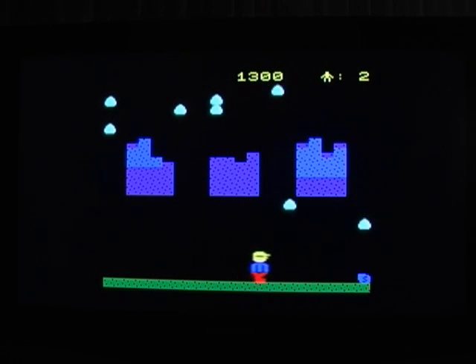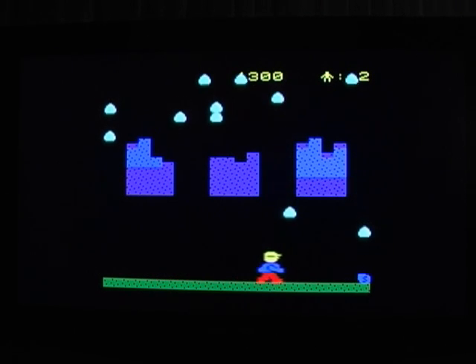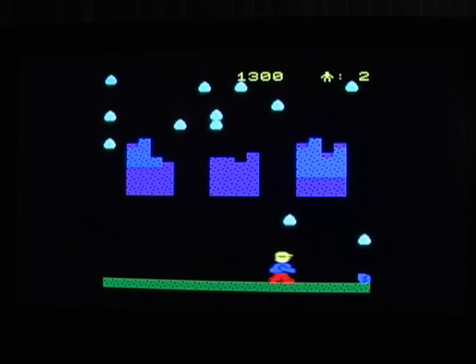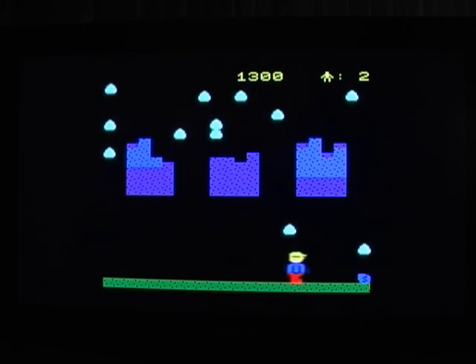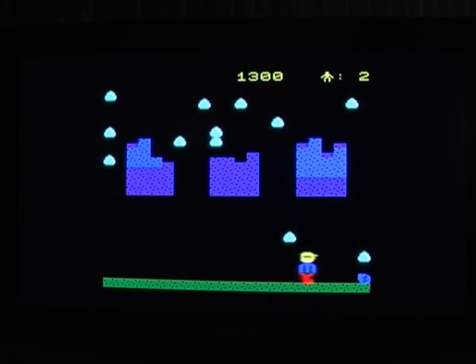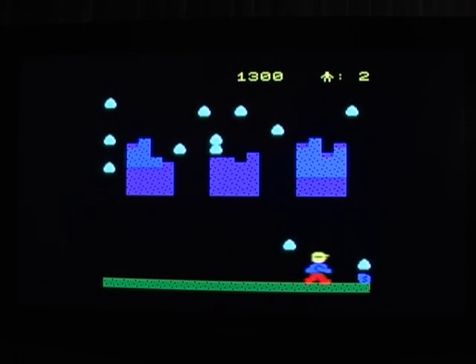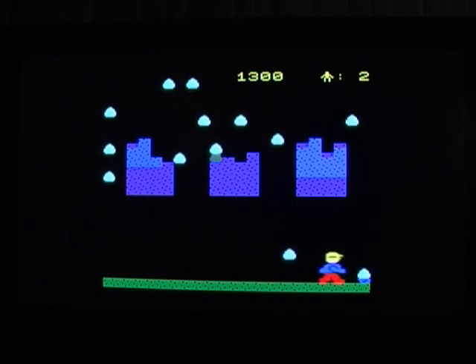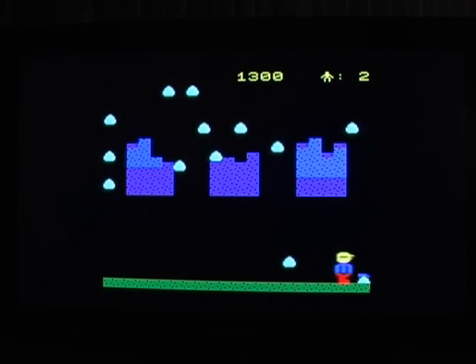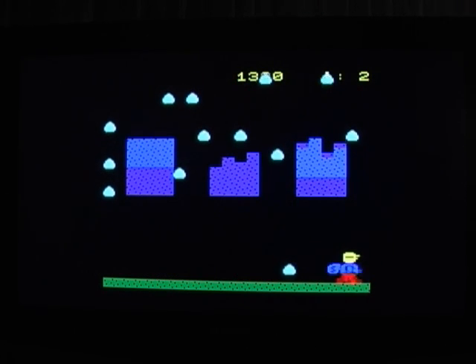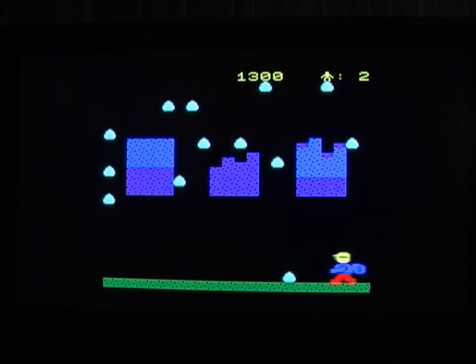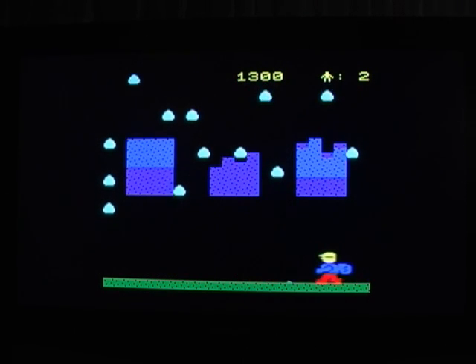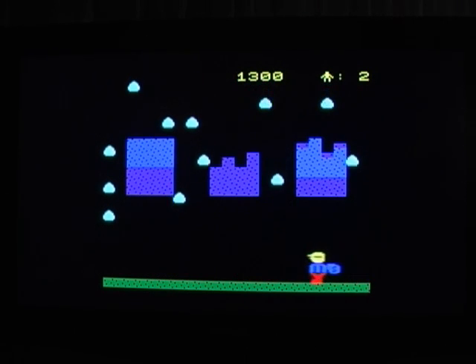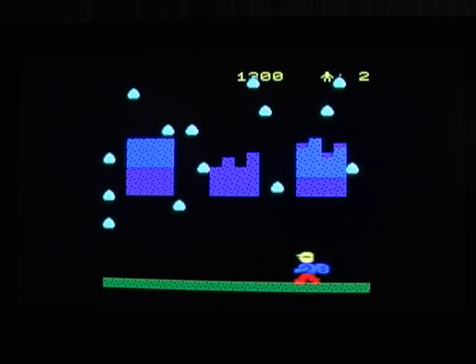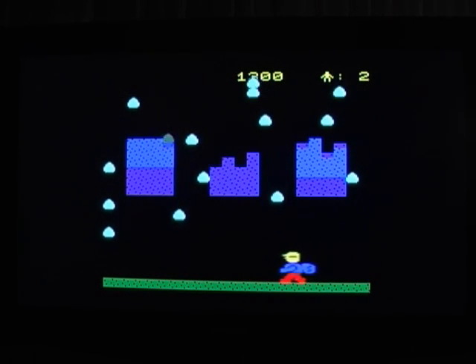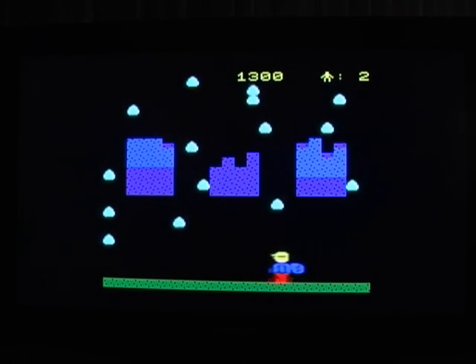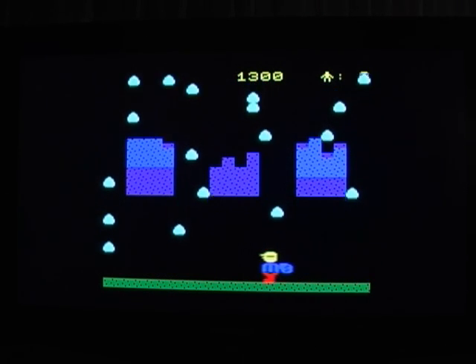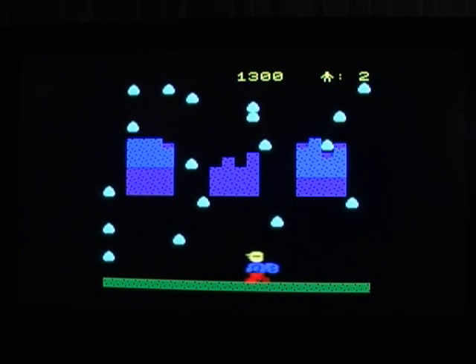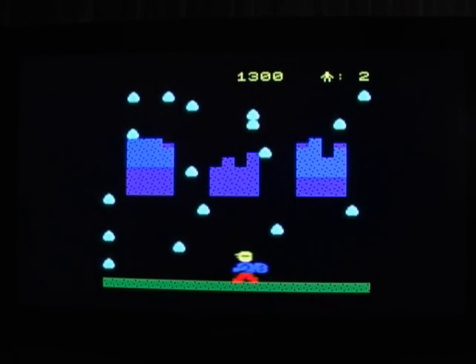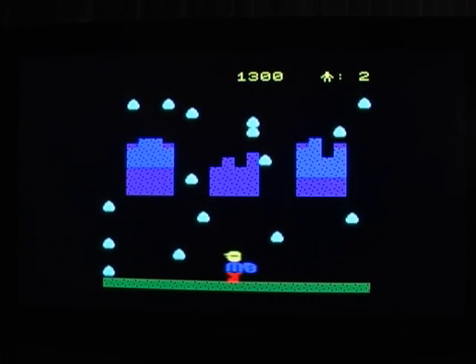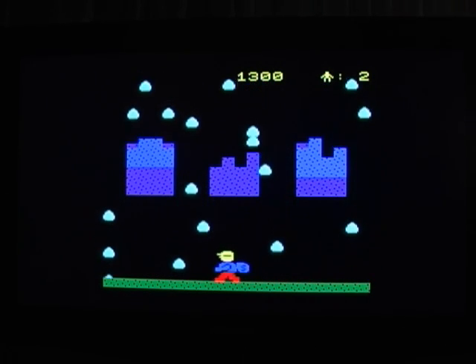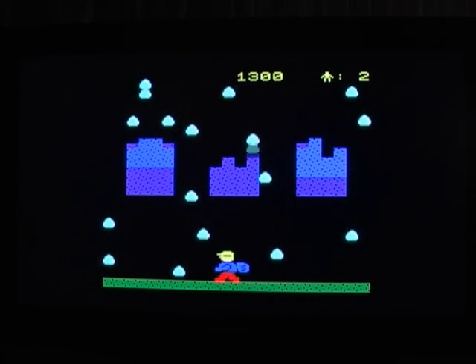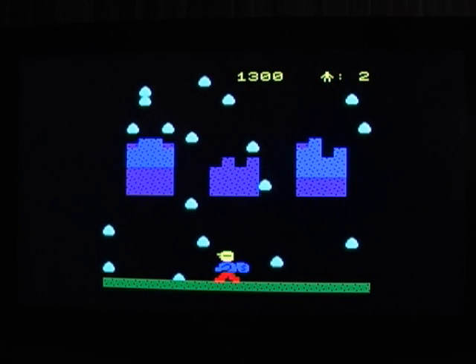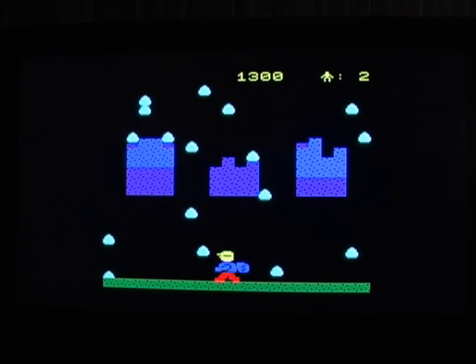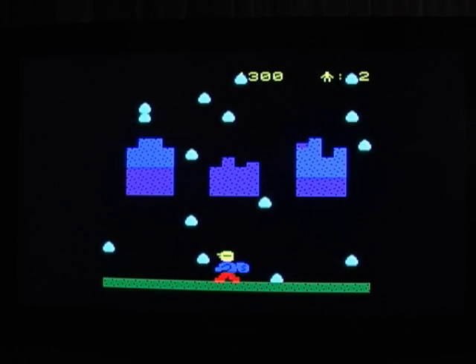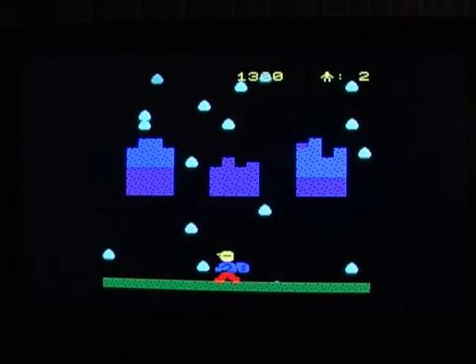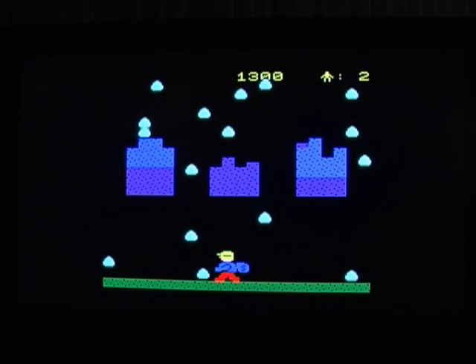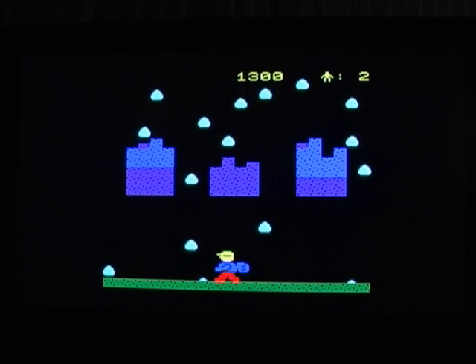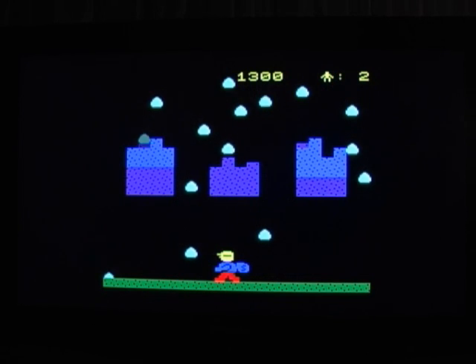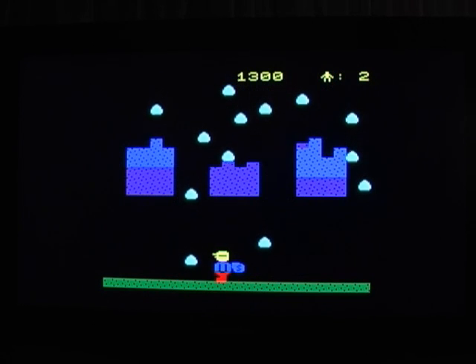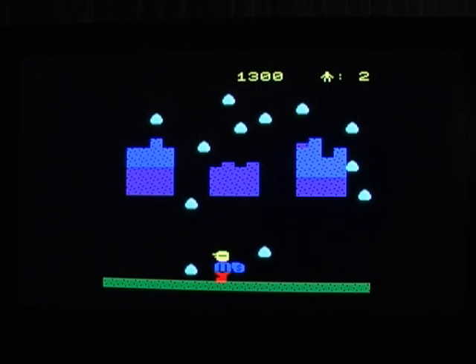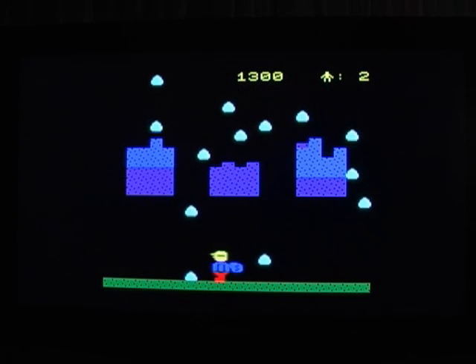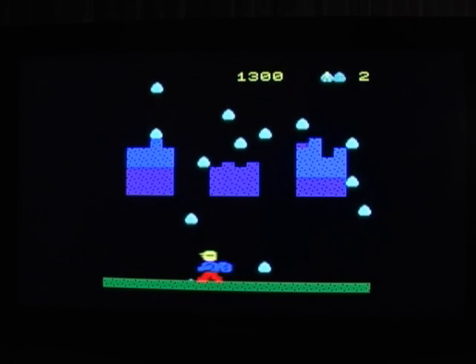As you can see, whenever PIT collects a bag, one of the three barriers is partially restored.